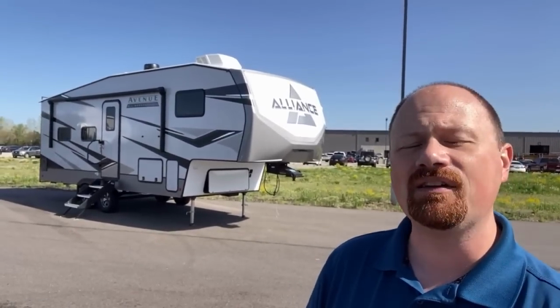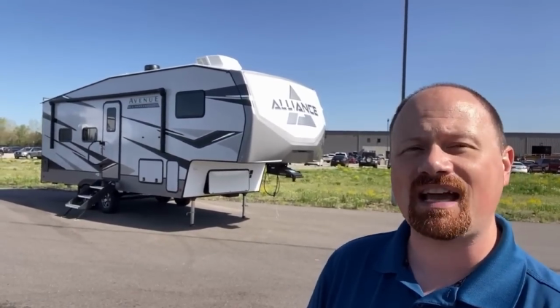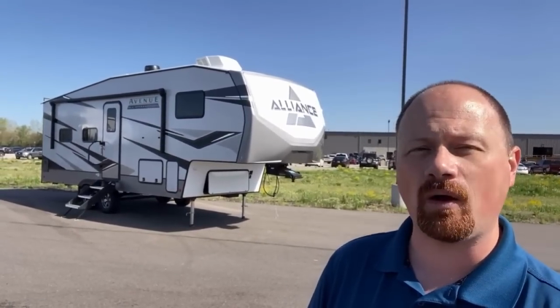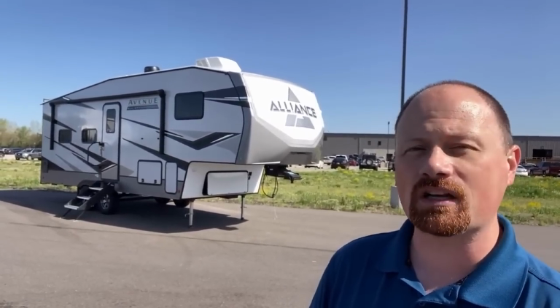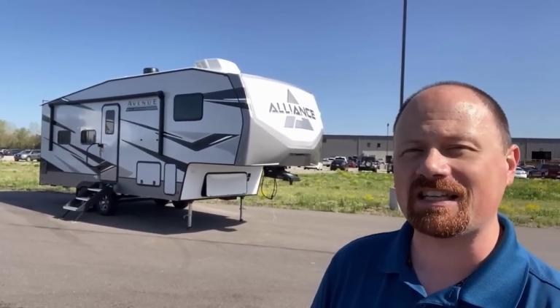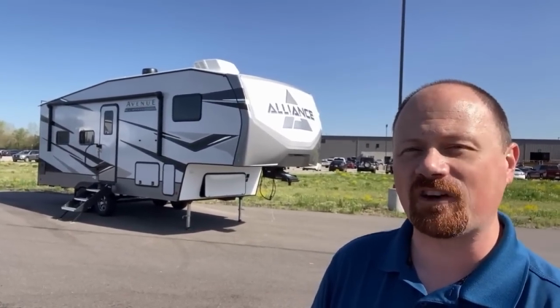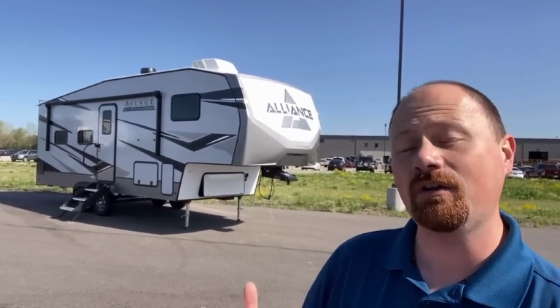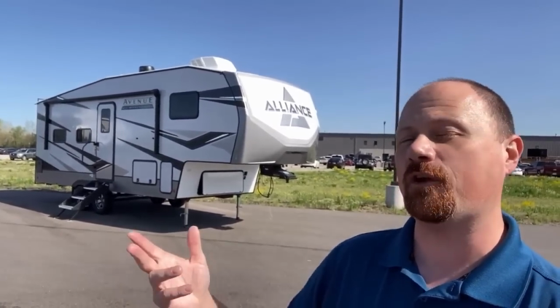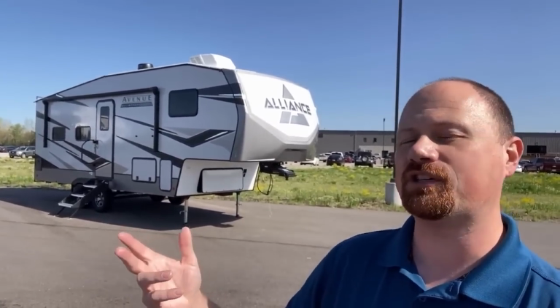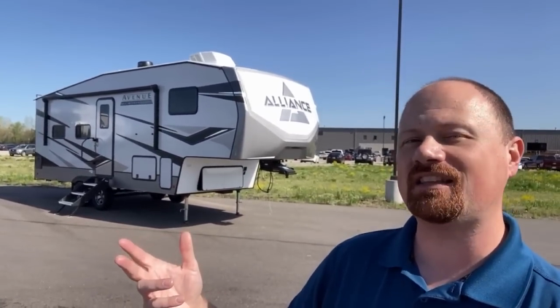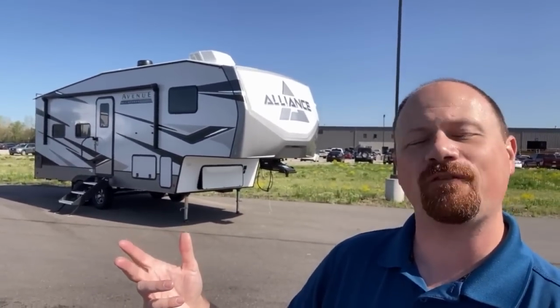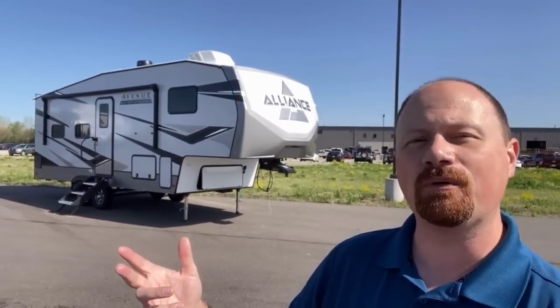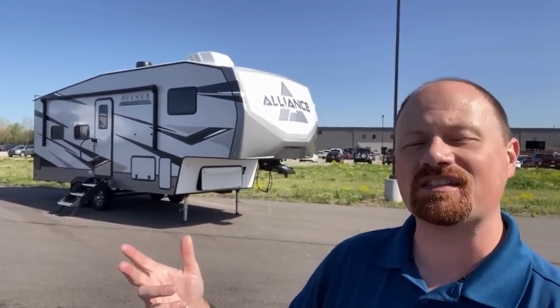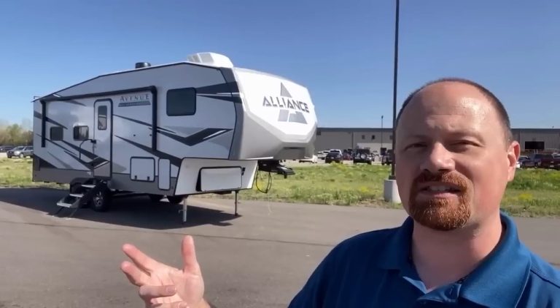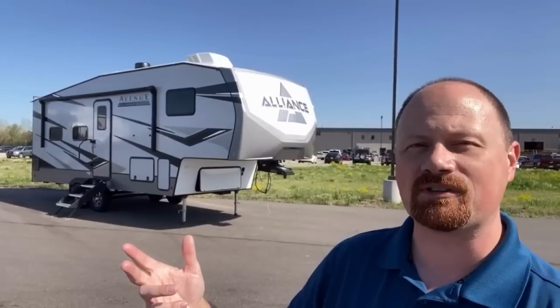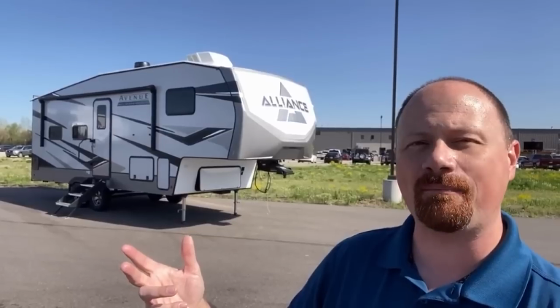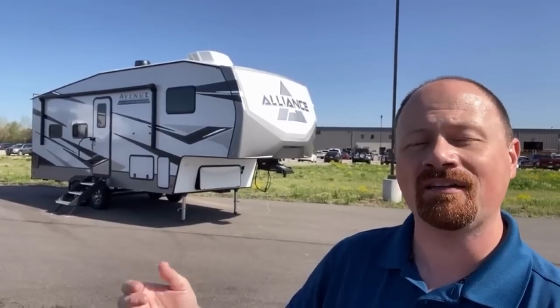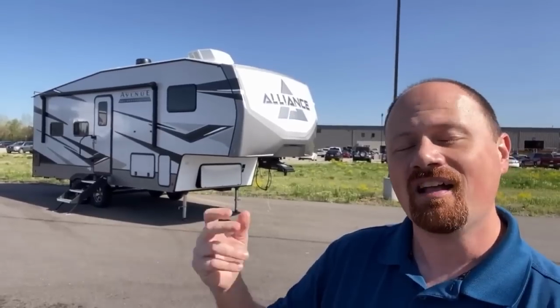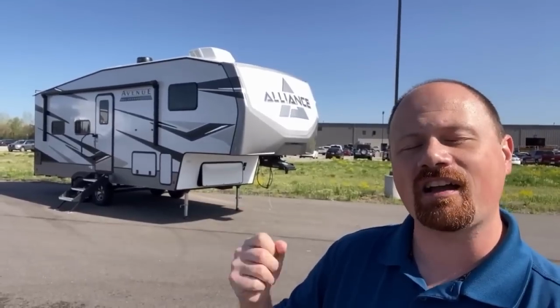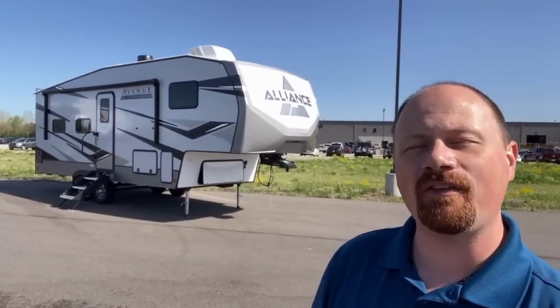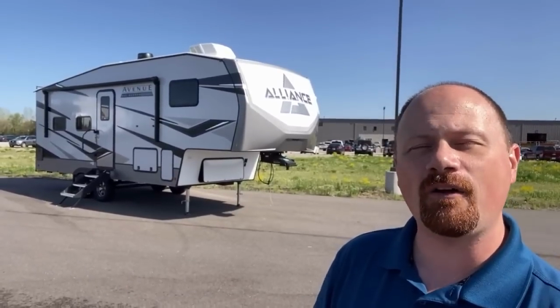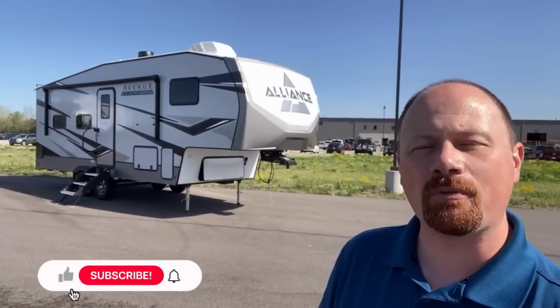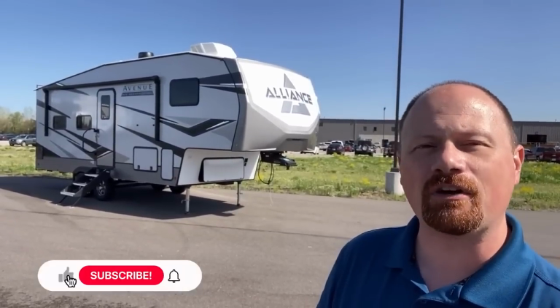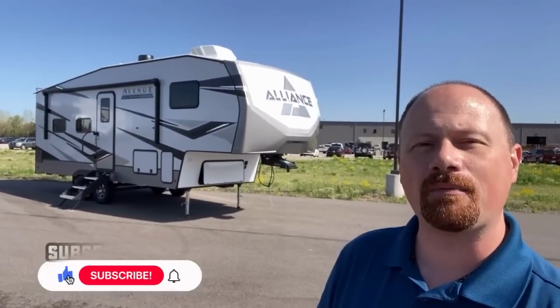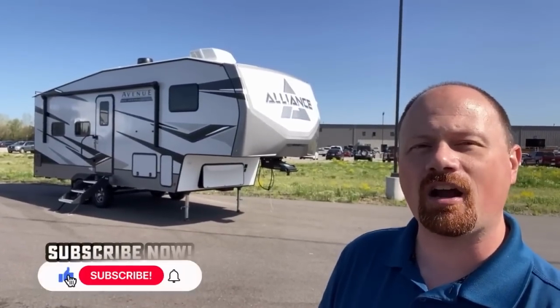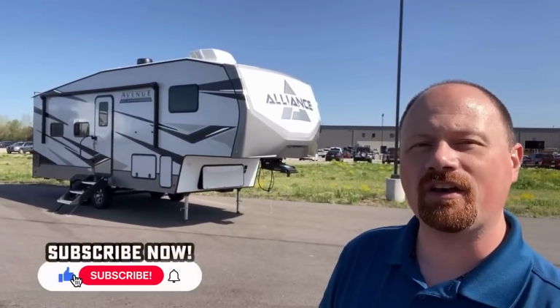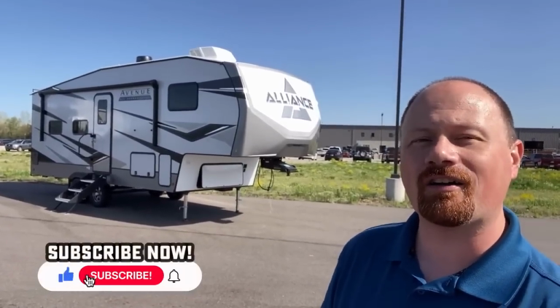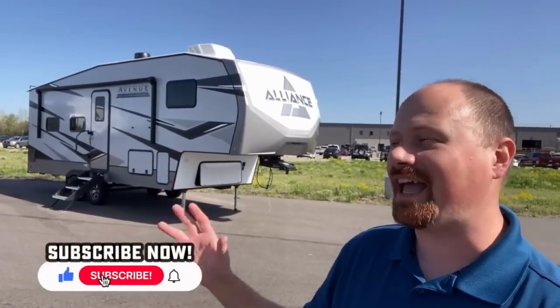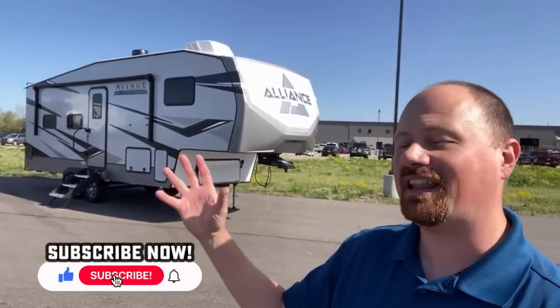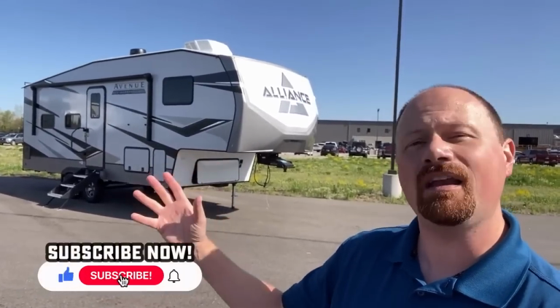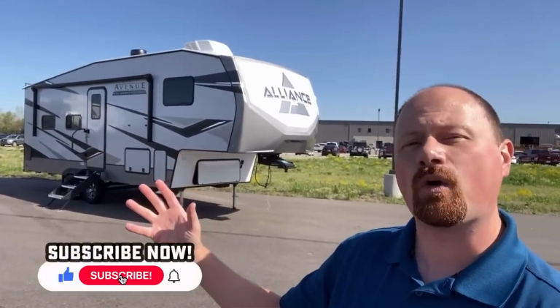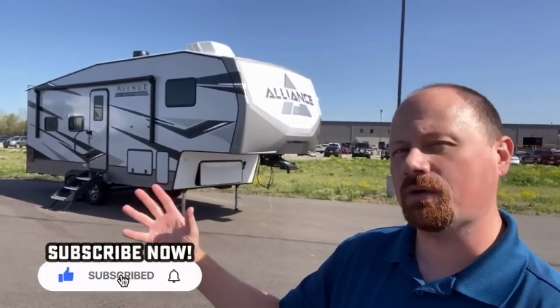If you appreciate that and you're new with us, hit the subscribe button and like our video. If you're a returning member of the RV Nerd Herd, let me know where you think they nailed it and where you think they failed it.